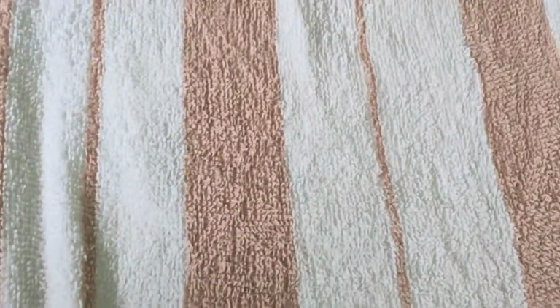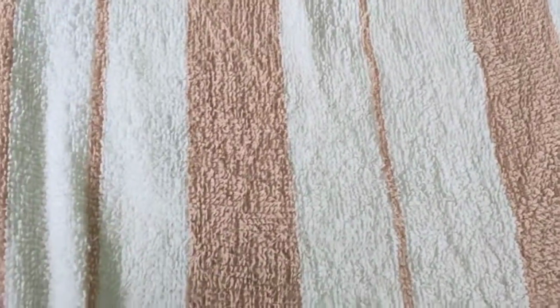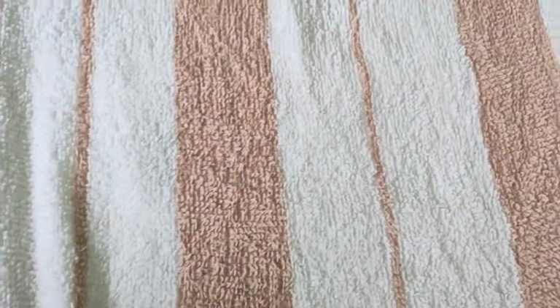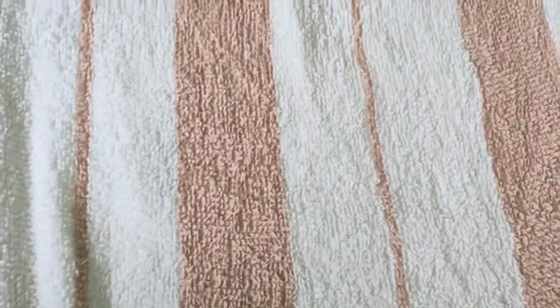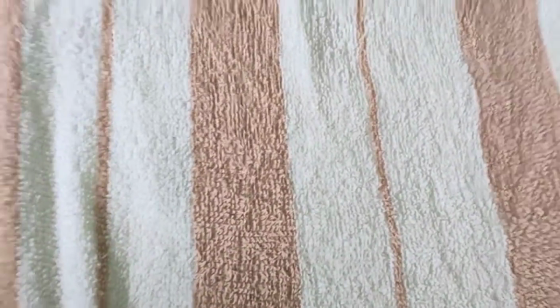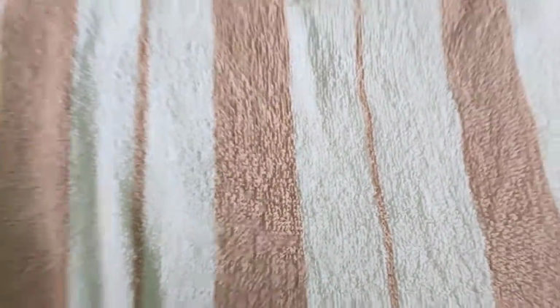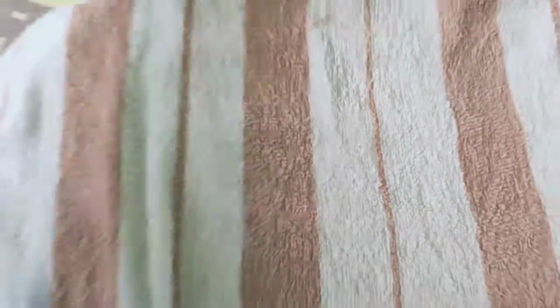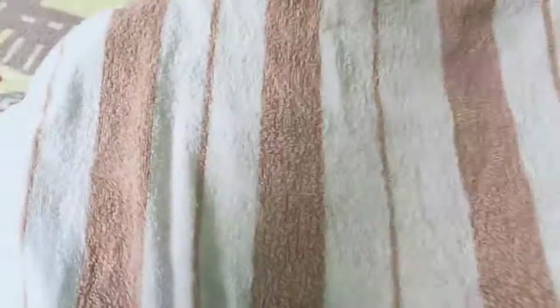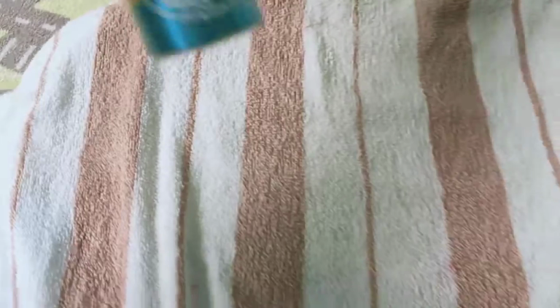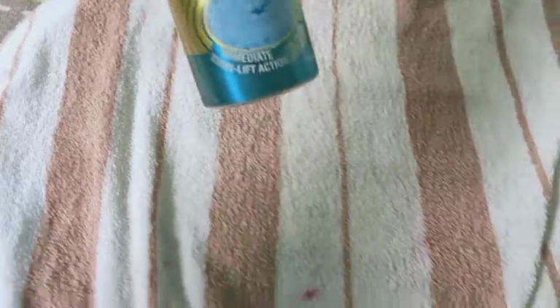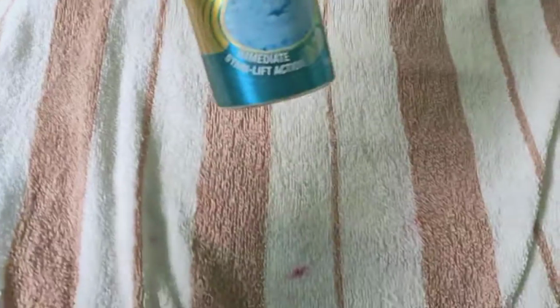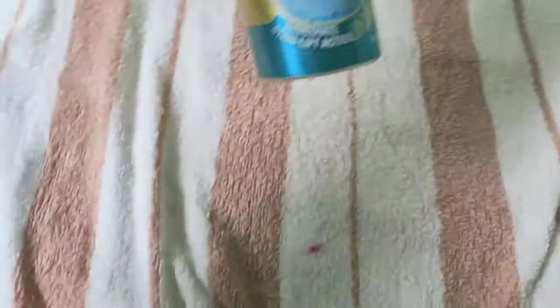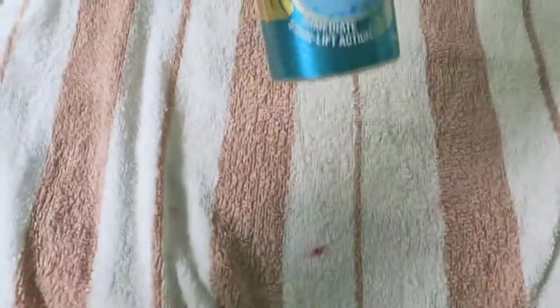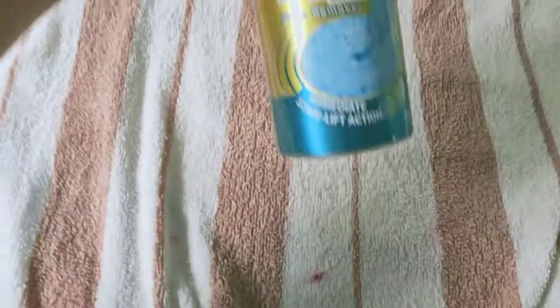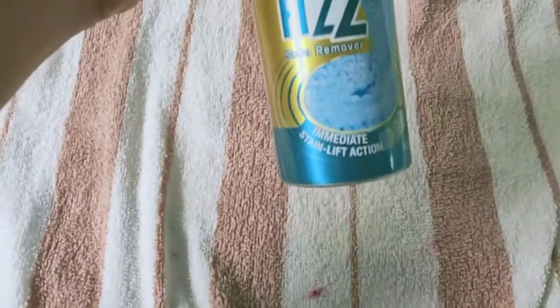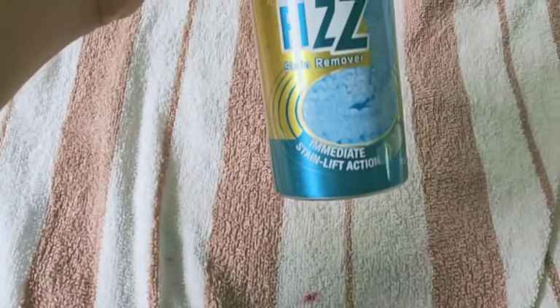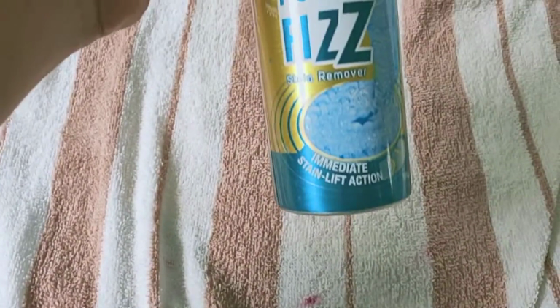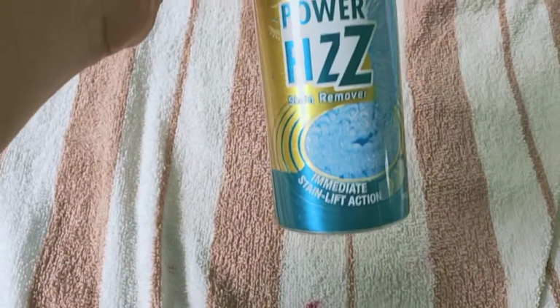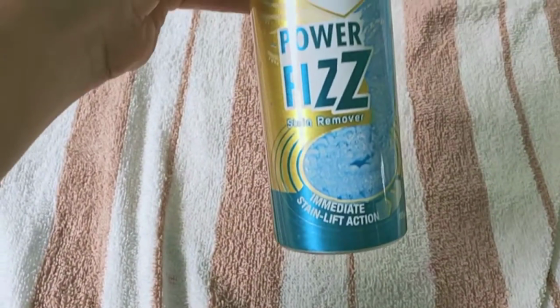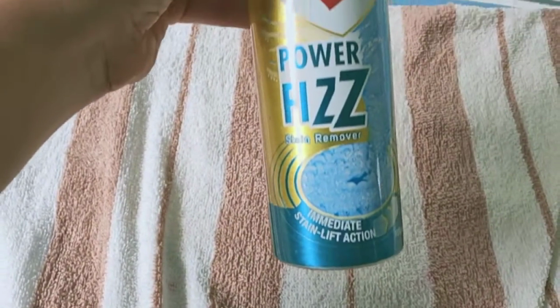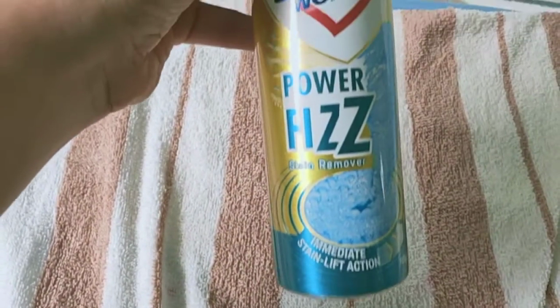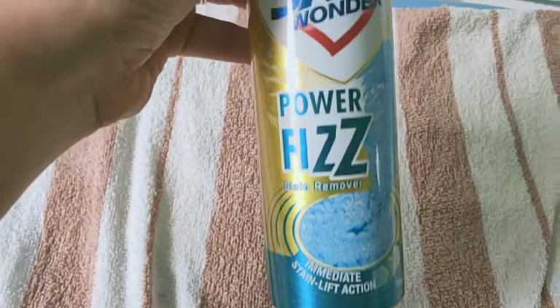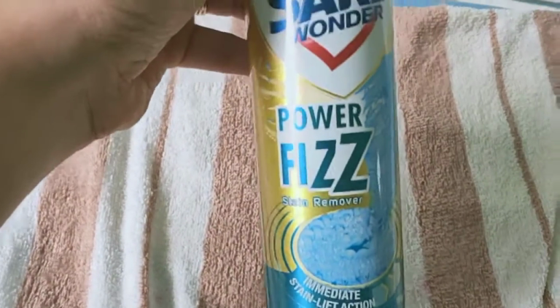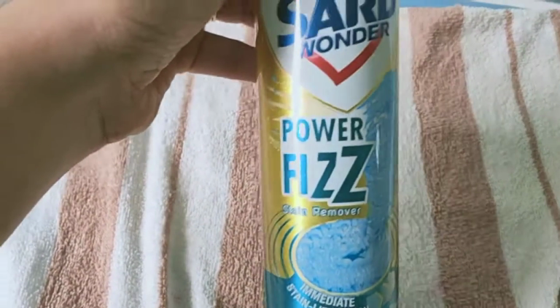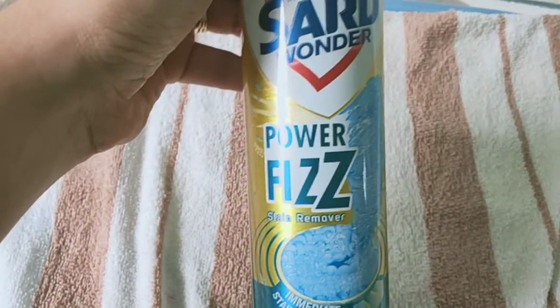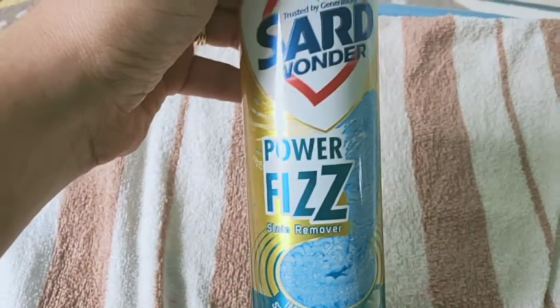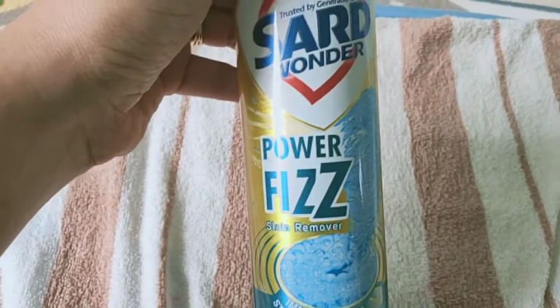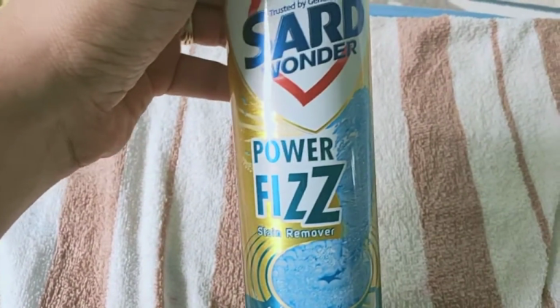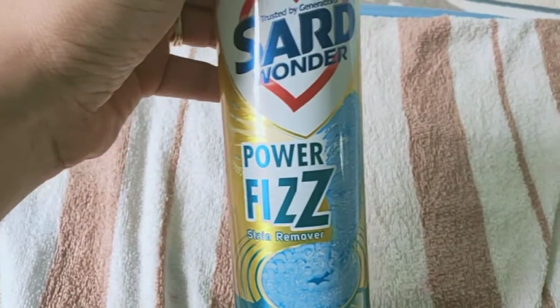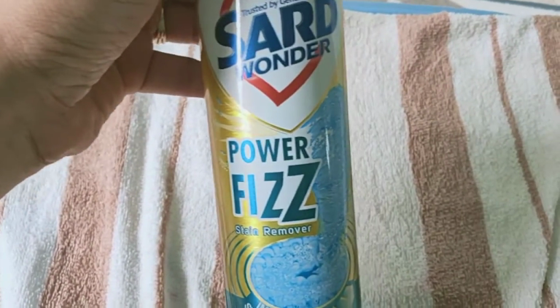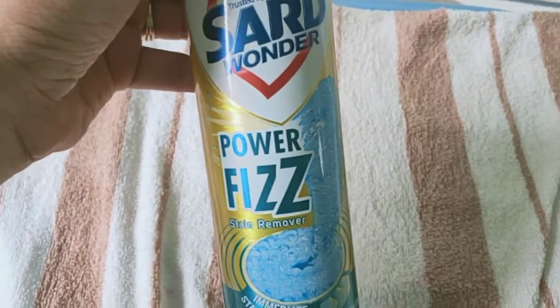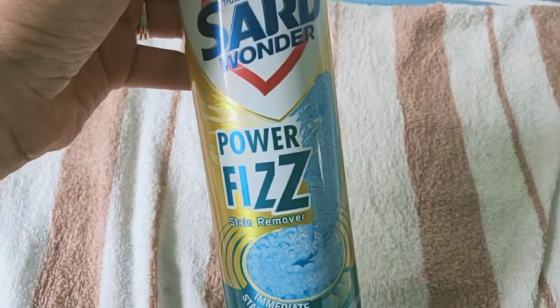Thanks. This was for the Saad Wonder Power Fizz Stain Remover. Thanks guys.